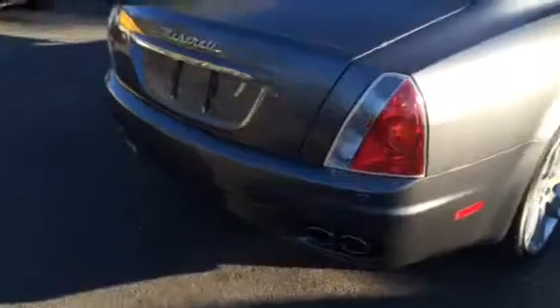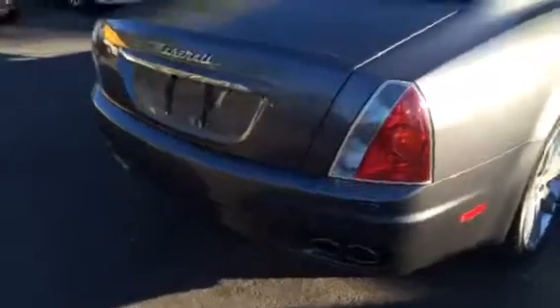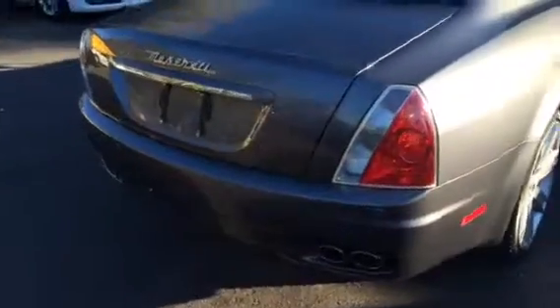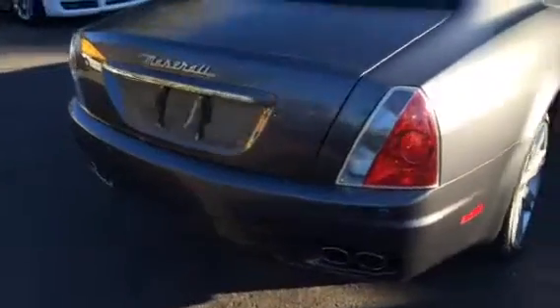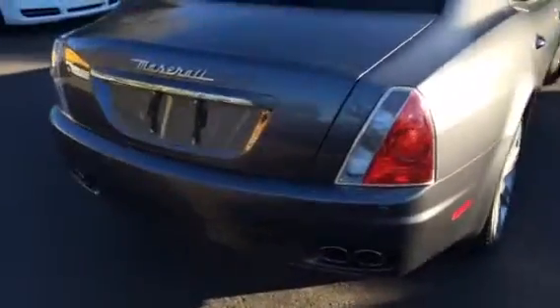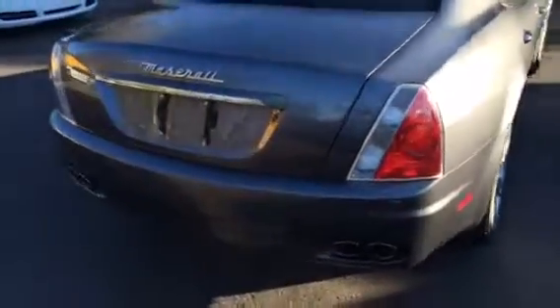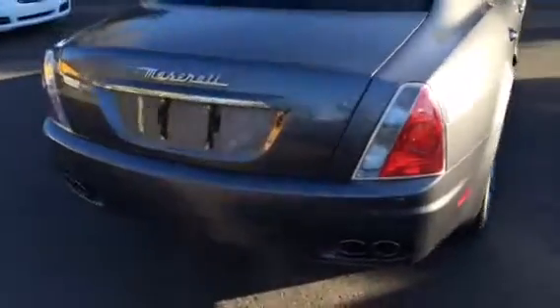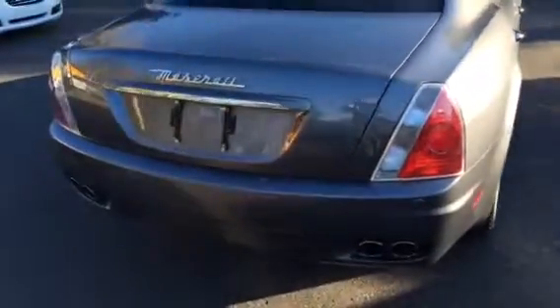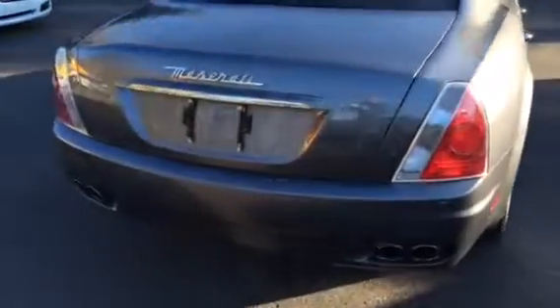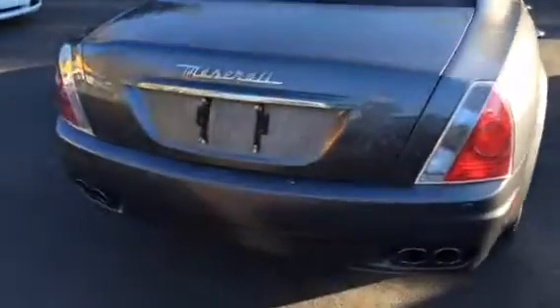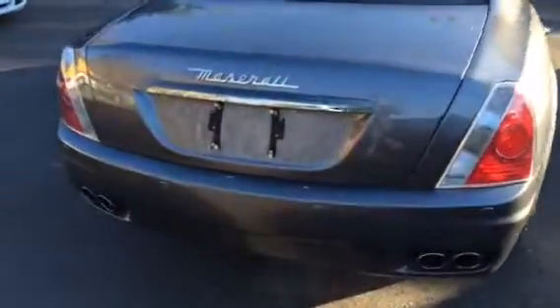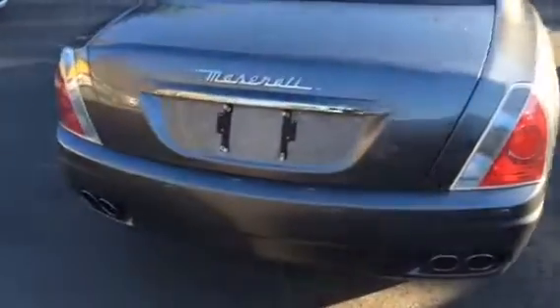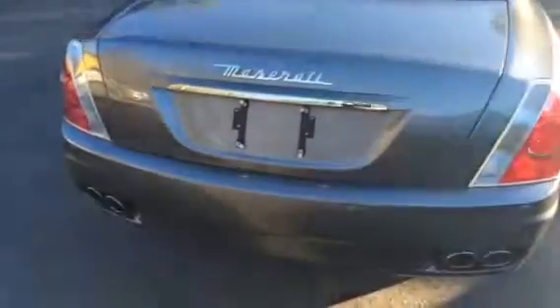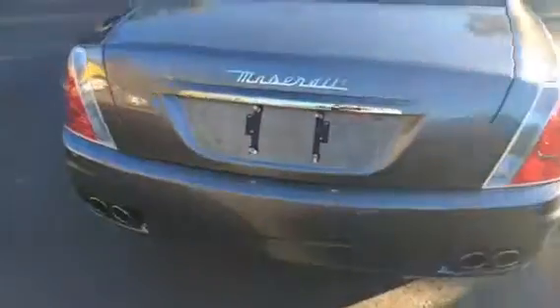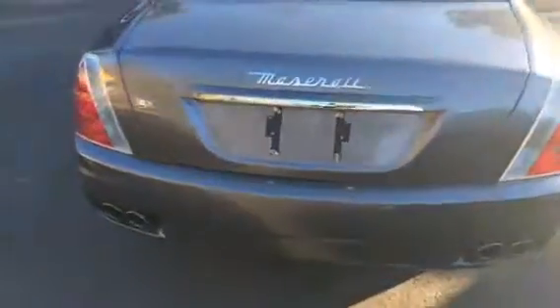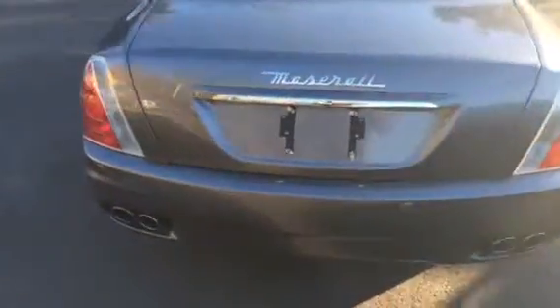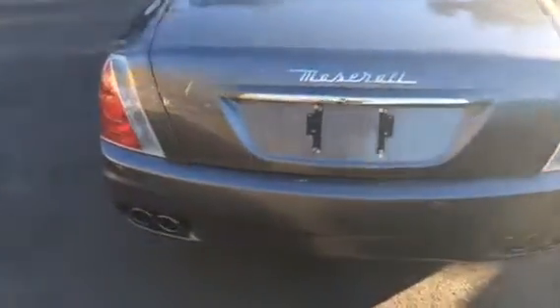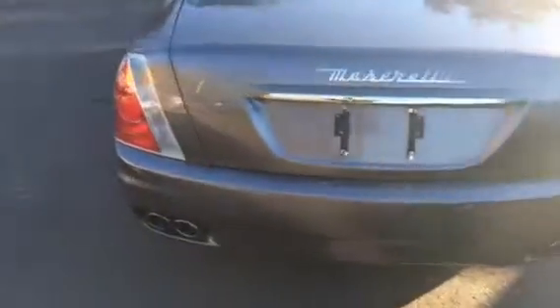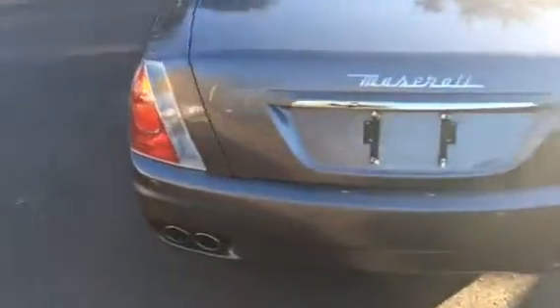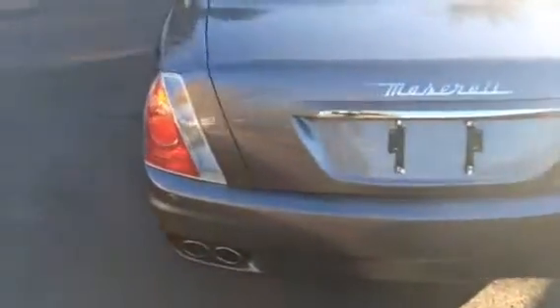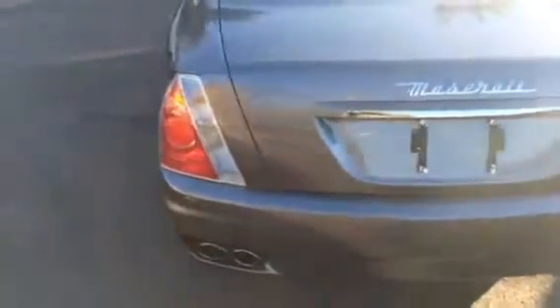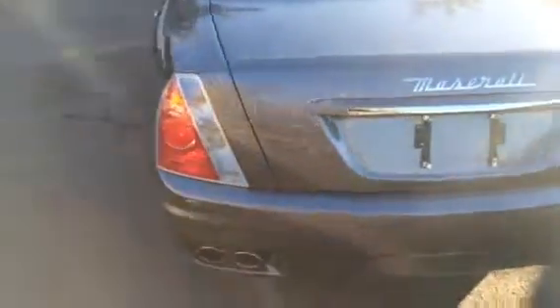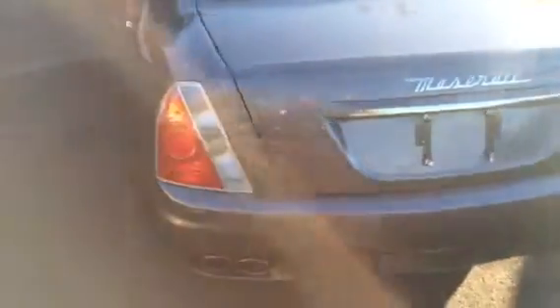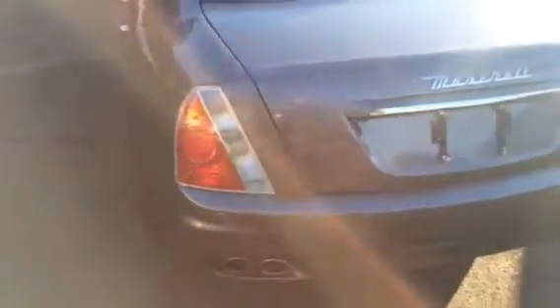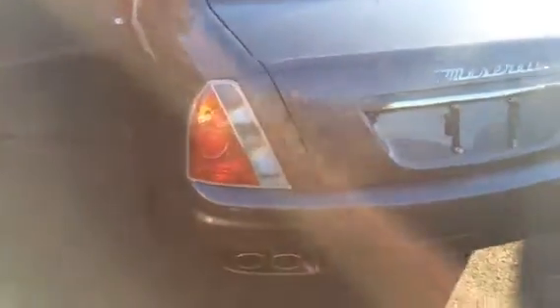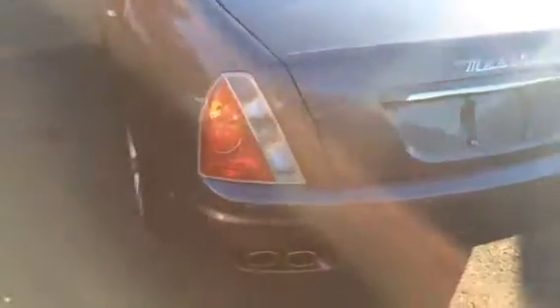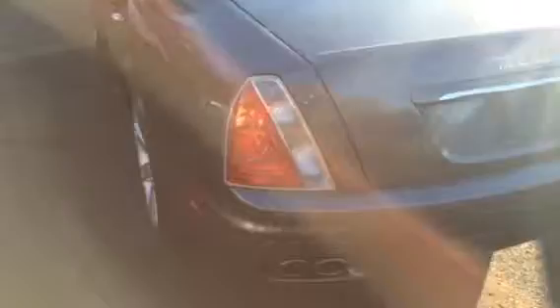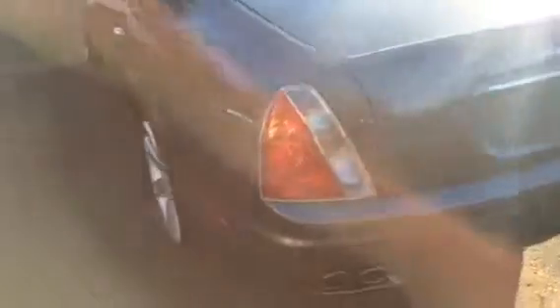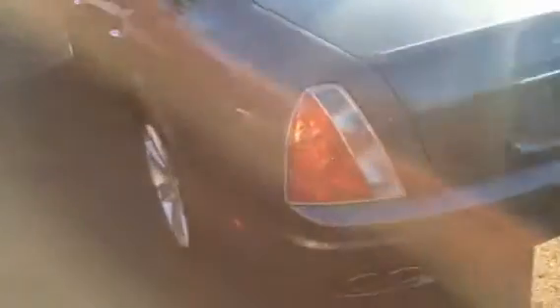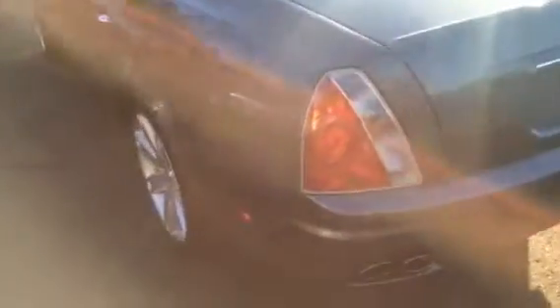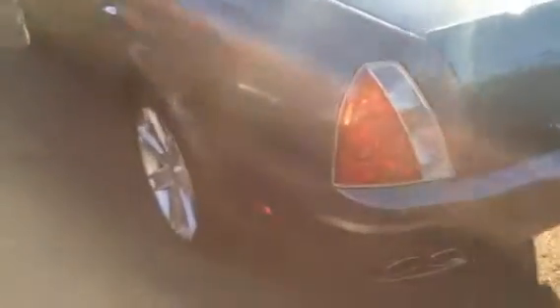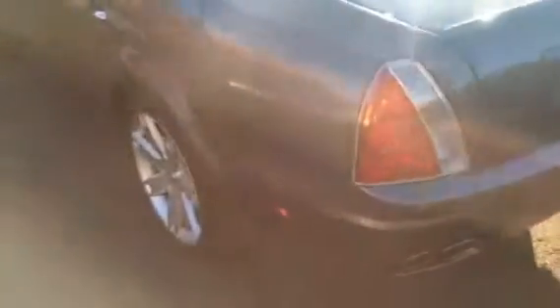Here you can see the vehicle running. Sounds amazing. 13,000 original miles are on the vehicle.